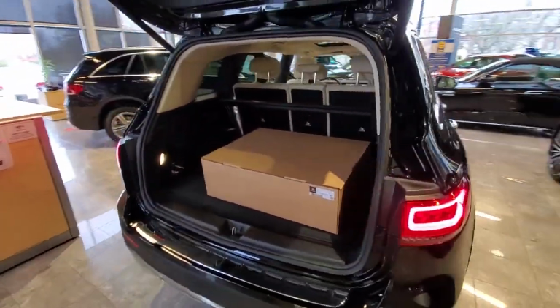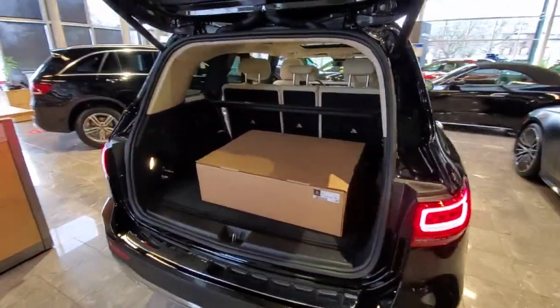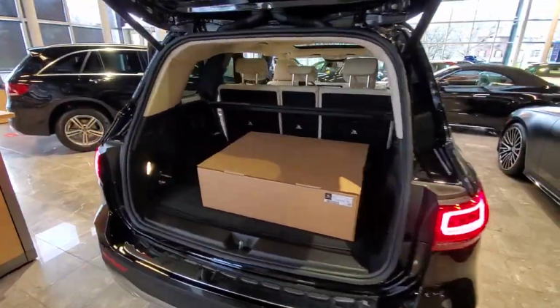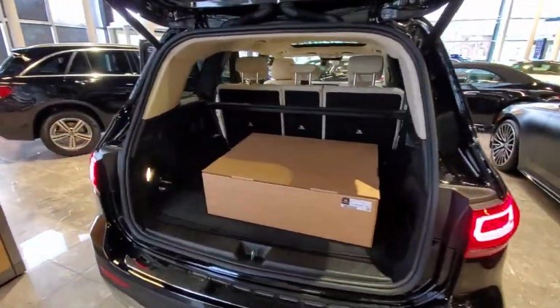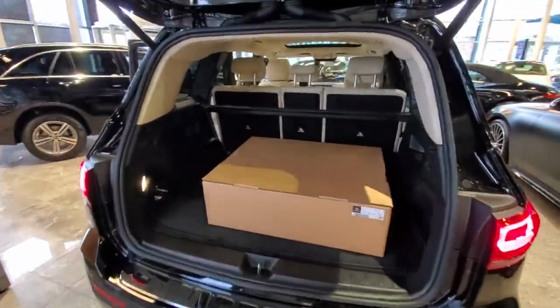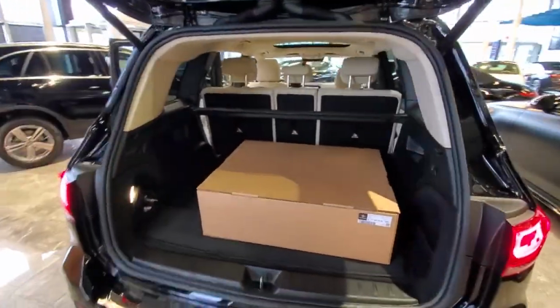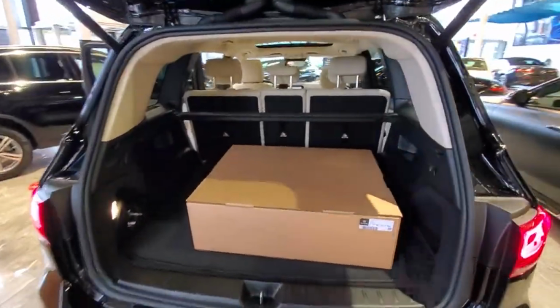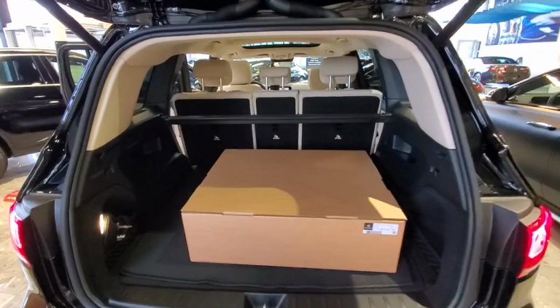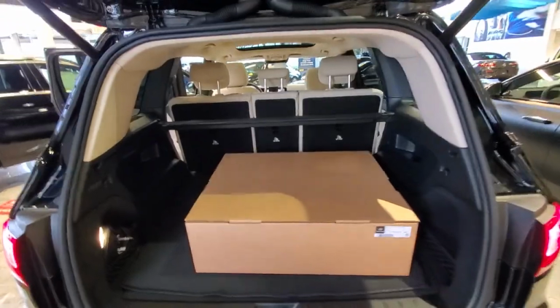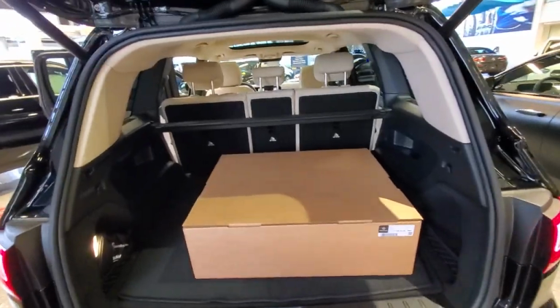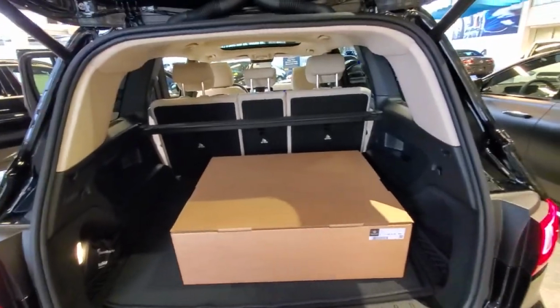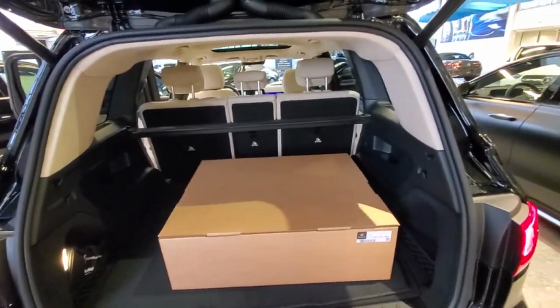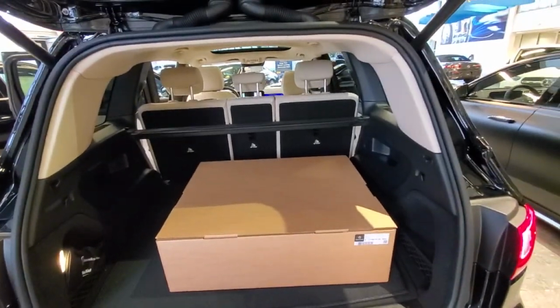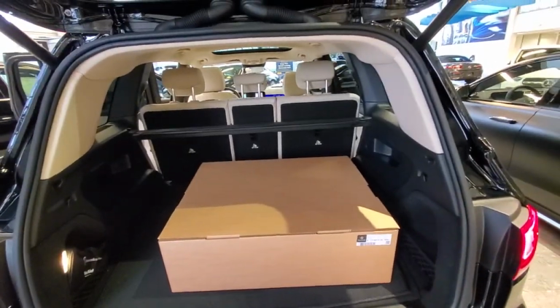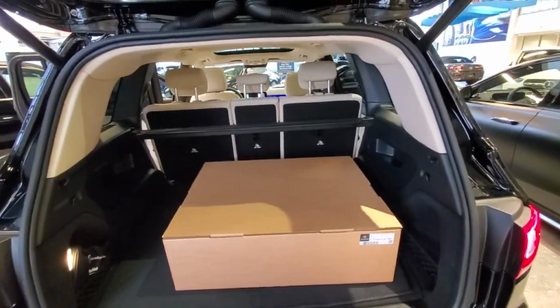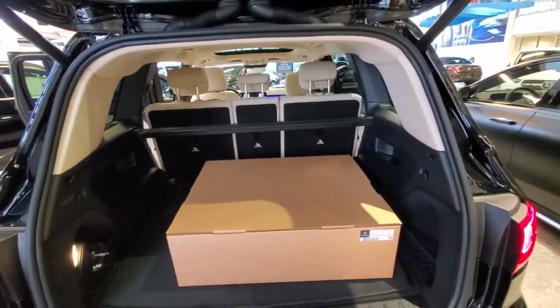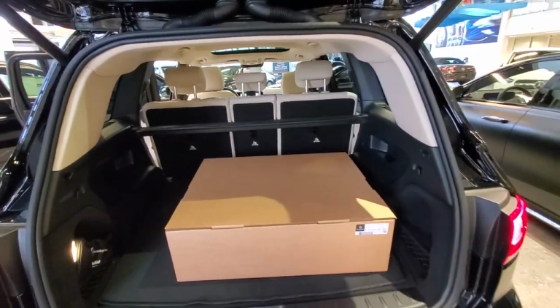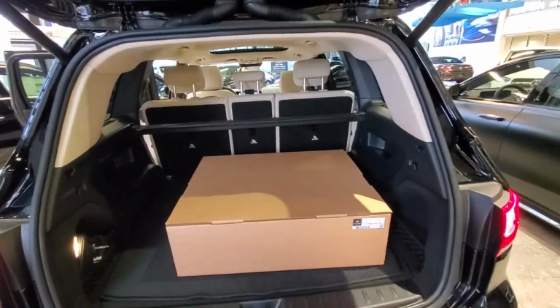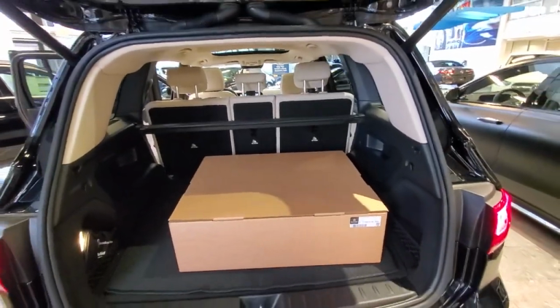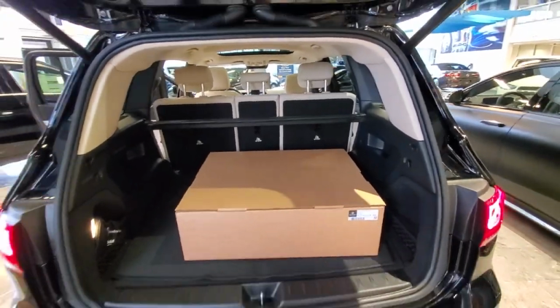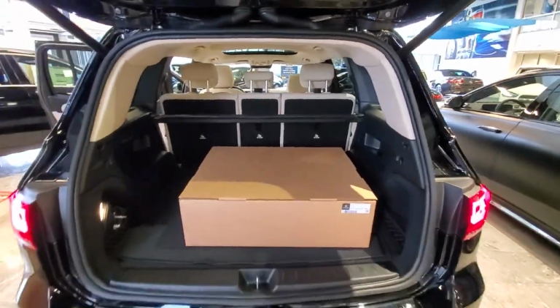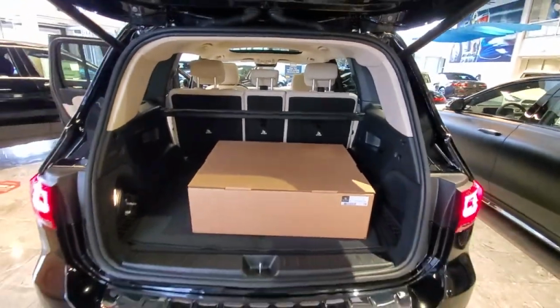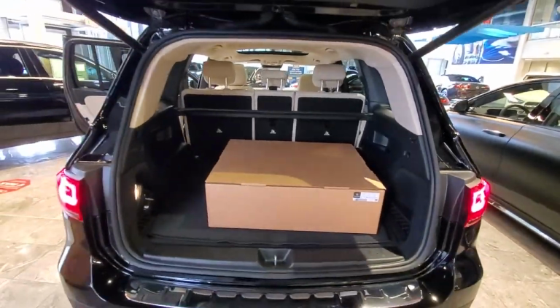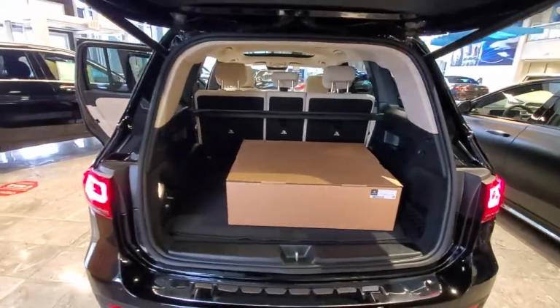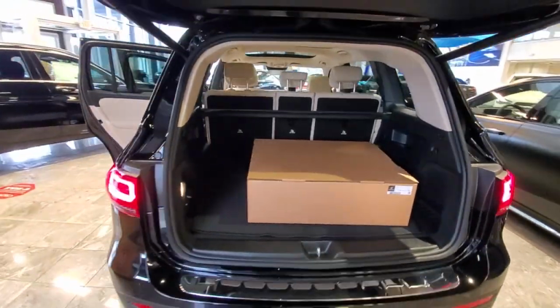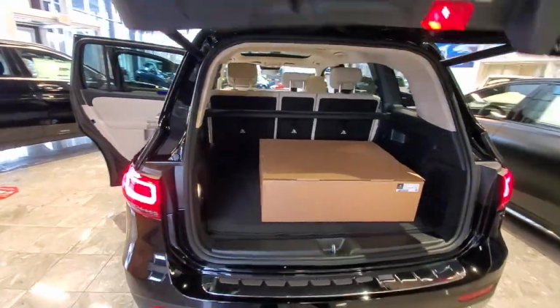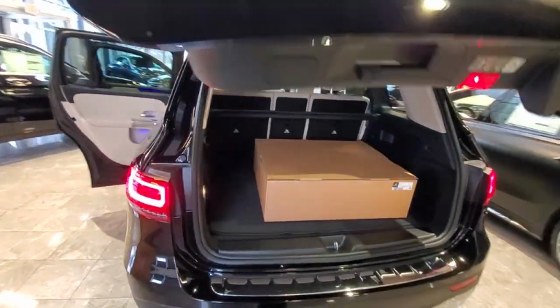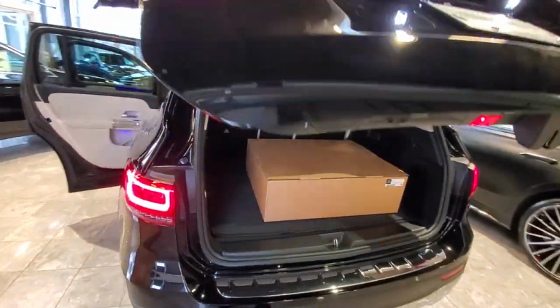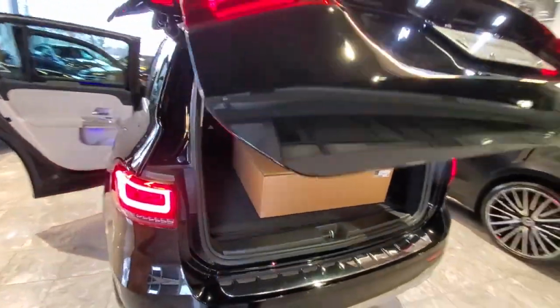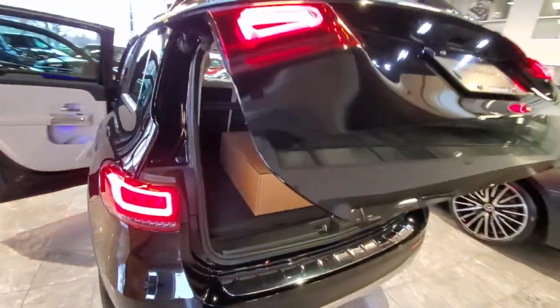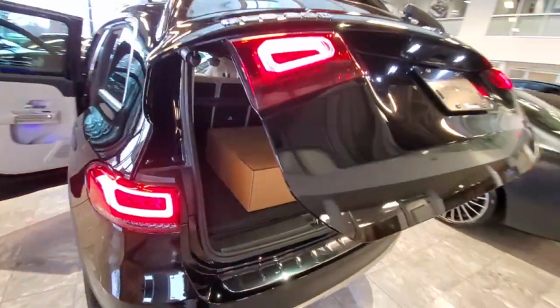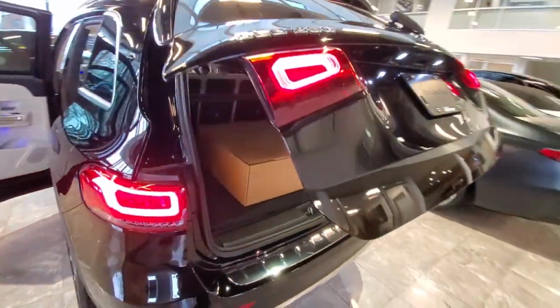Let smooth power, premium comfort, and crisp style be yours in this surprisingly affordable adventure machine.